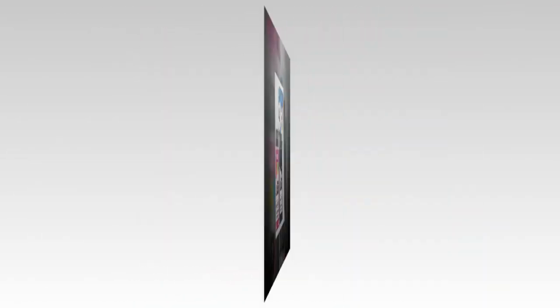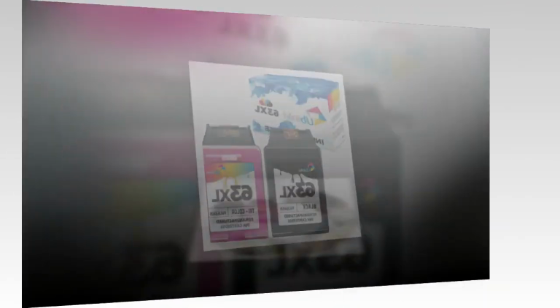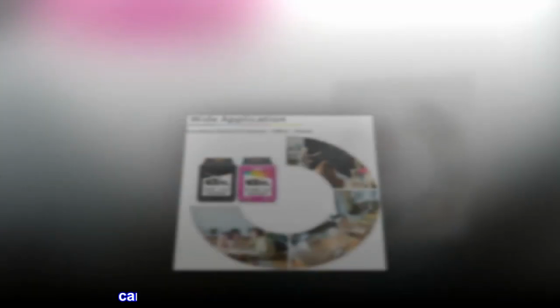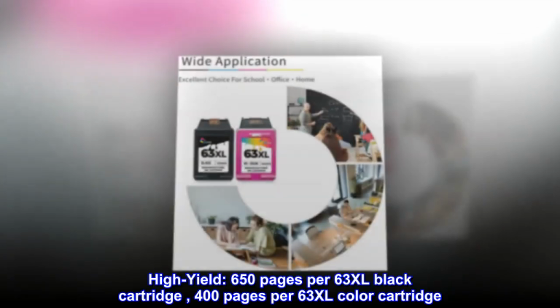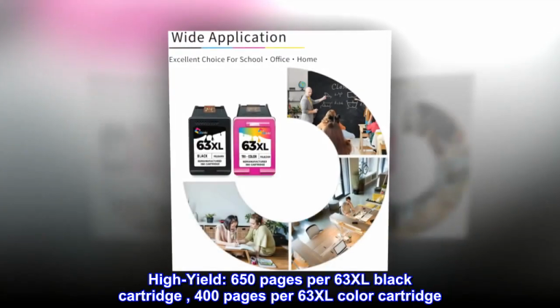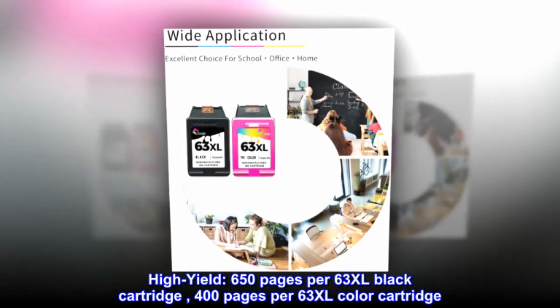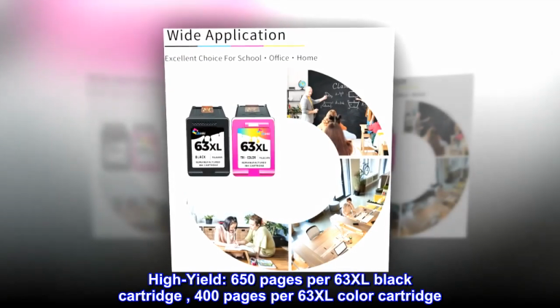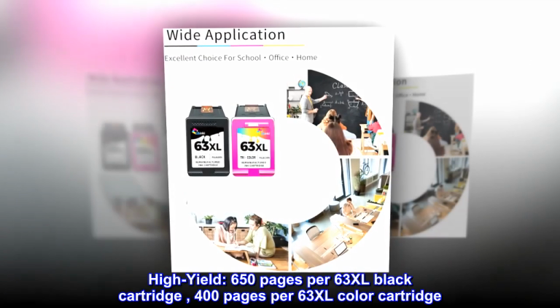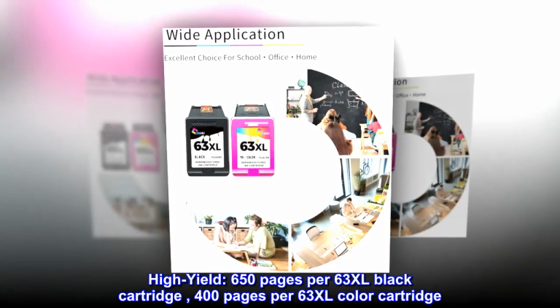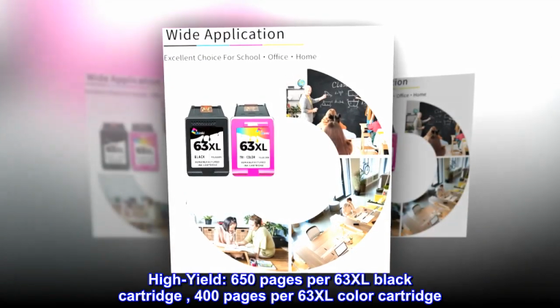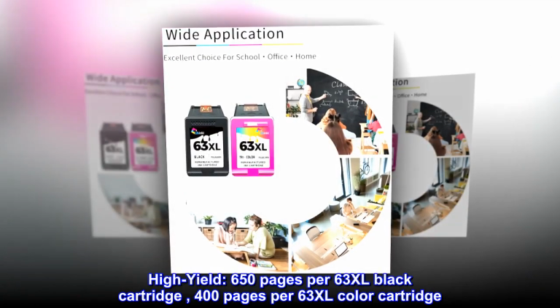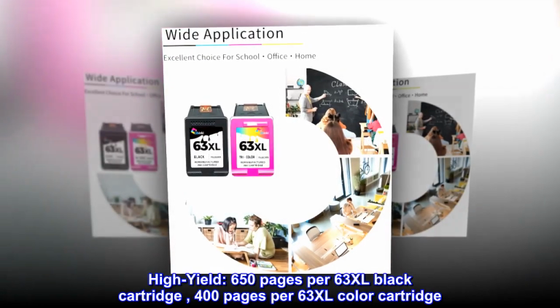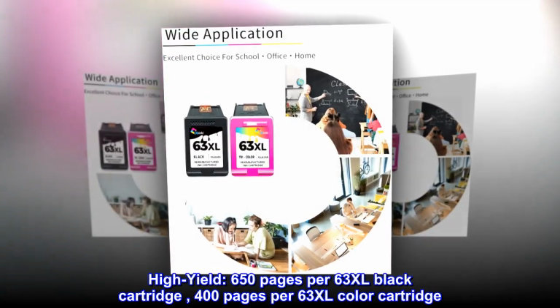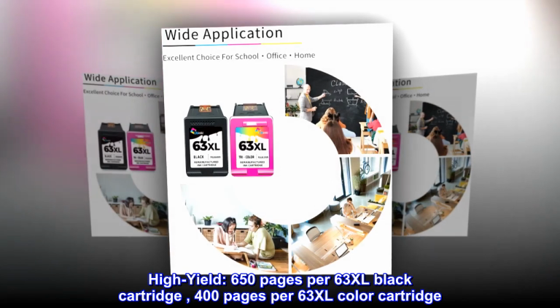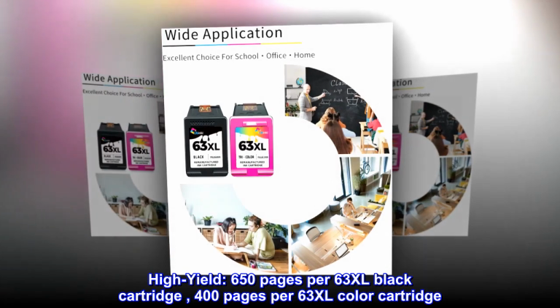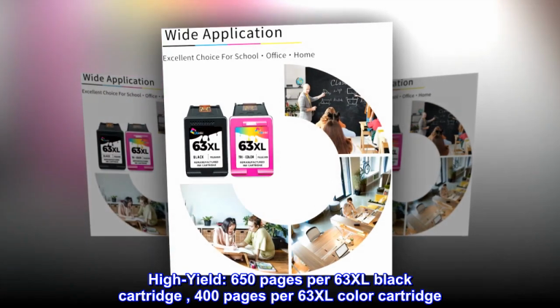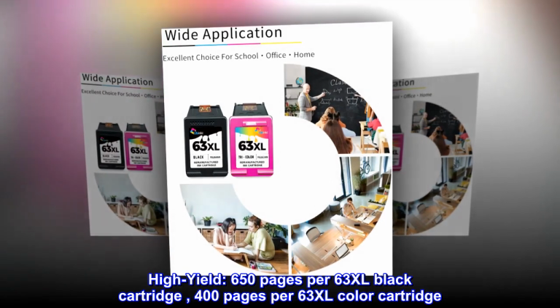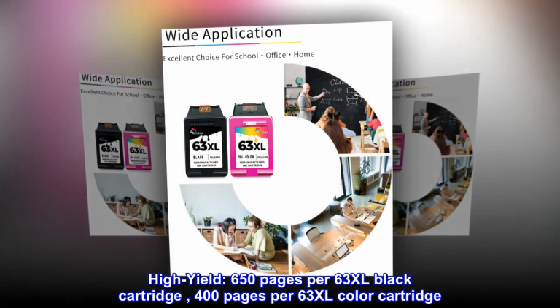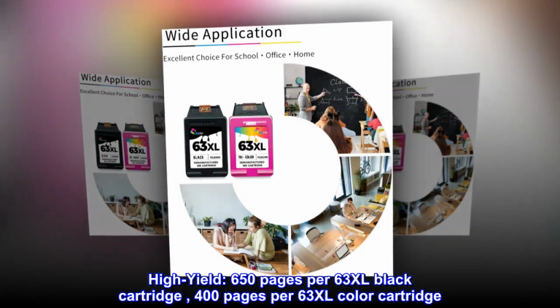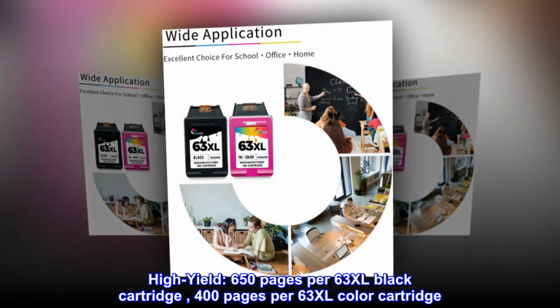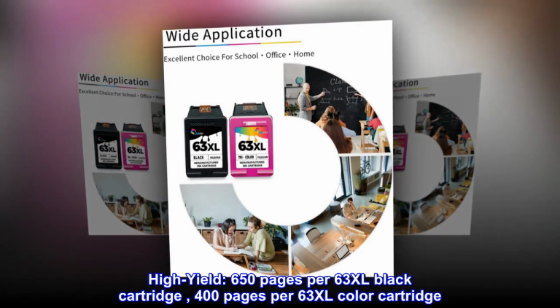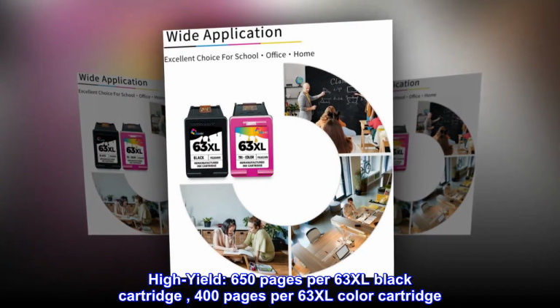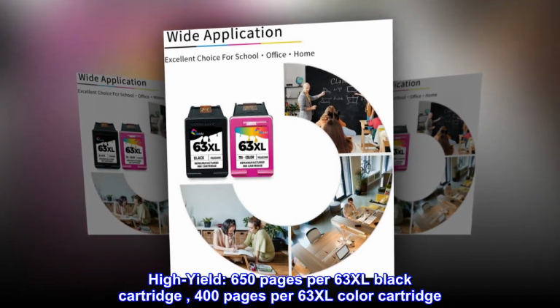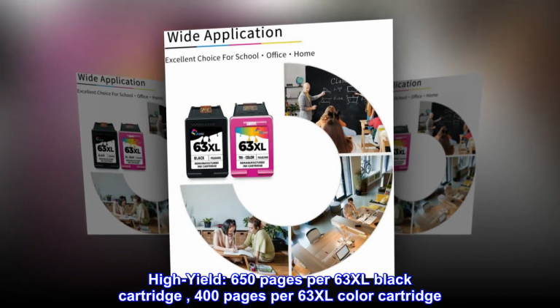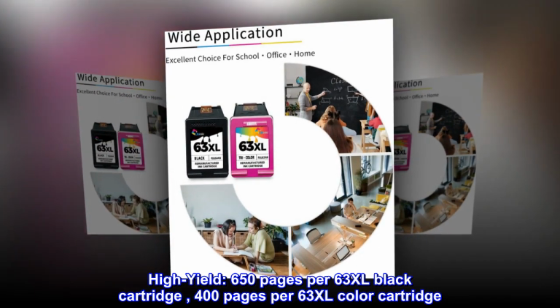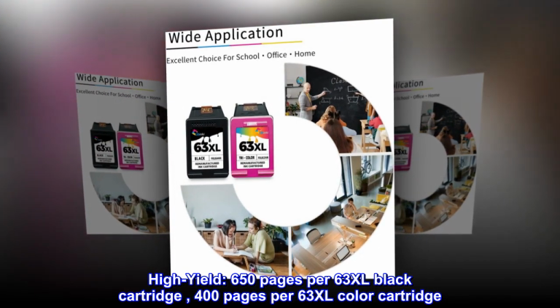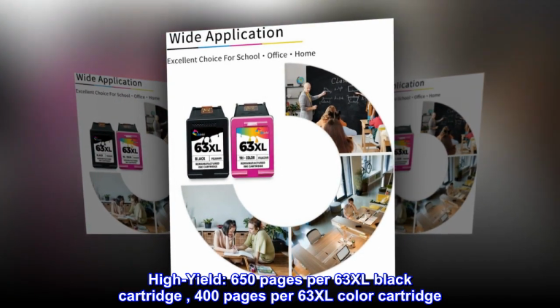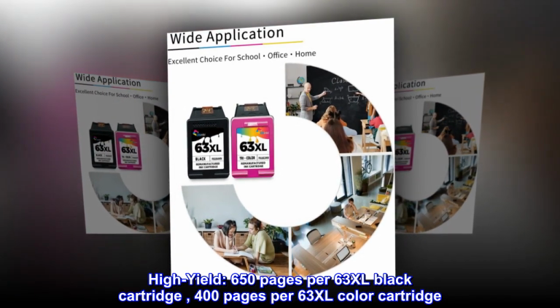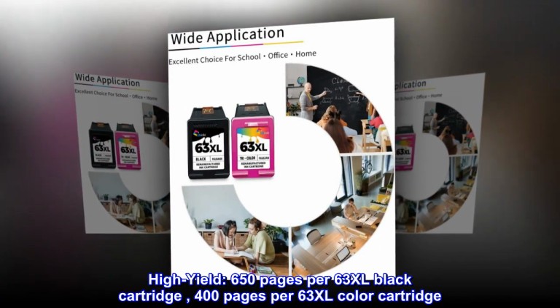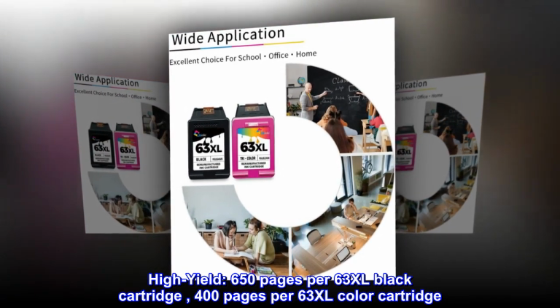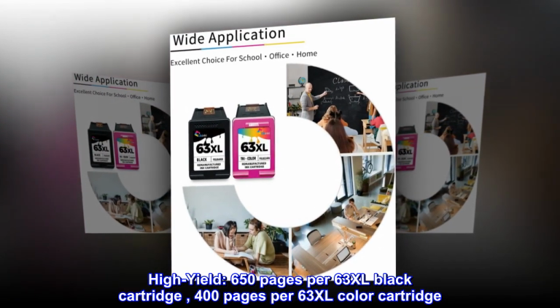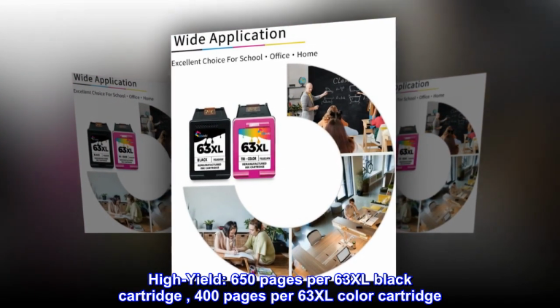High yield: 650 pages per 63 XL black cartridge, 400 pages per 63 XL color cartridge.